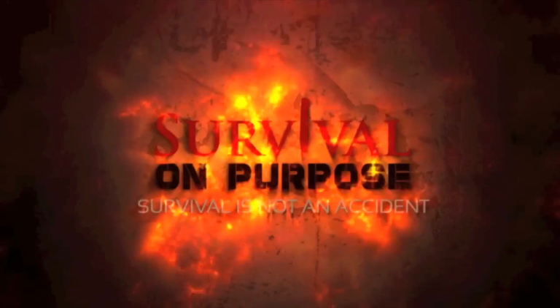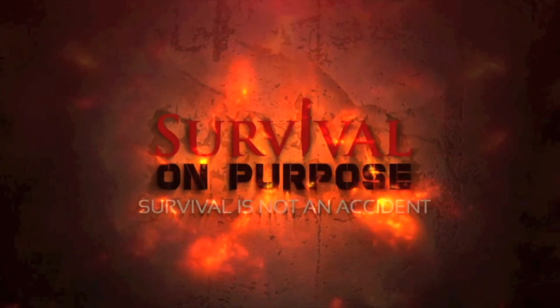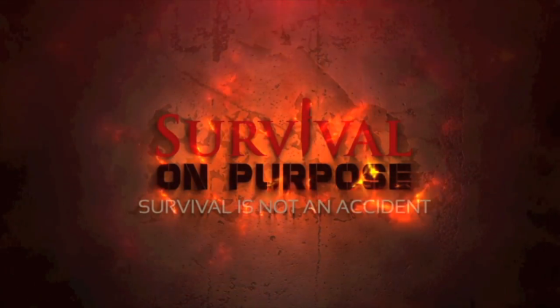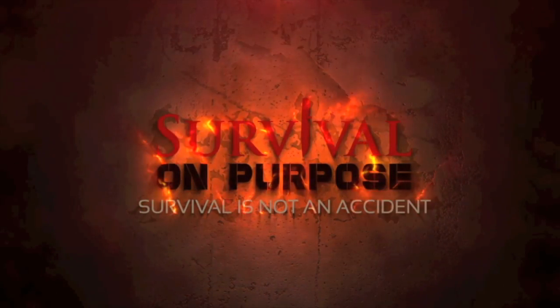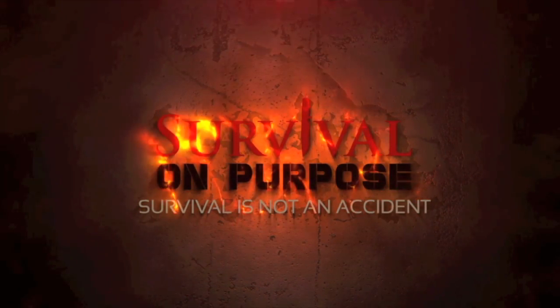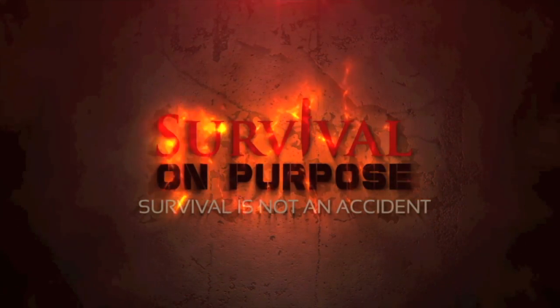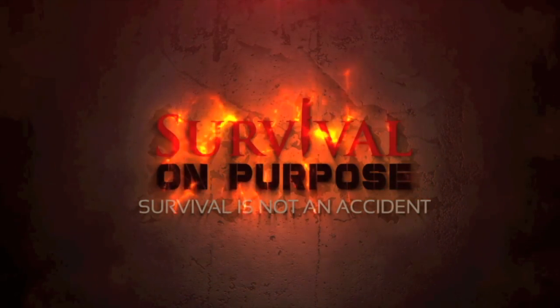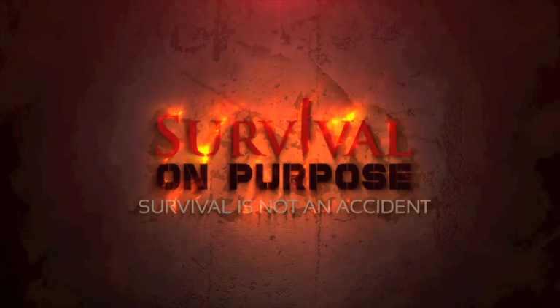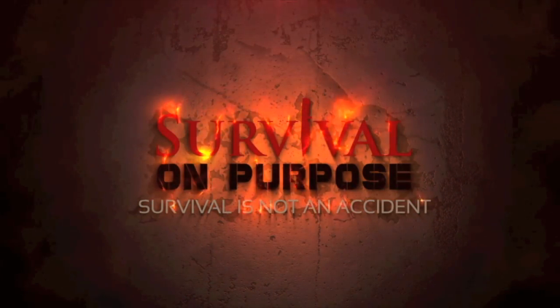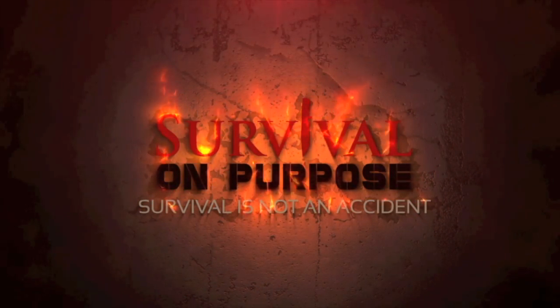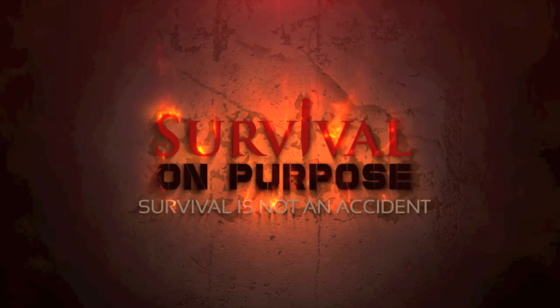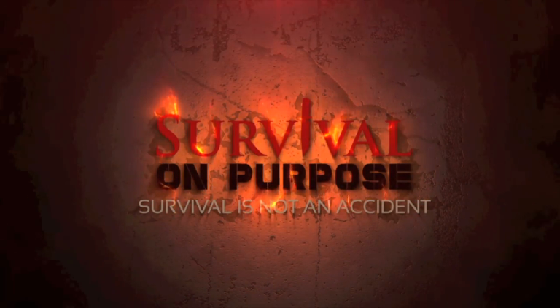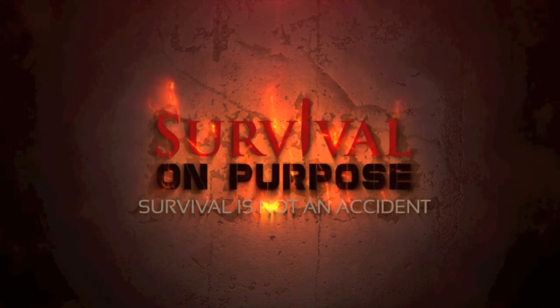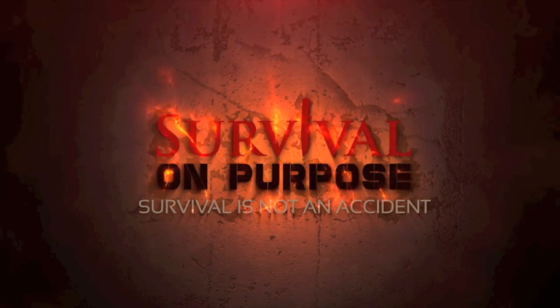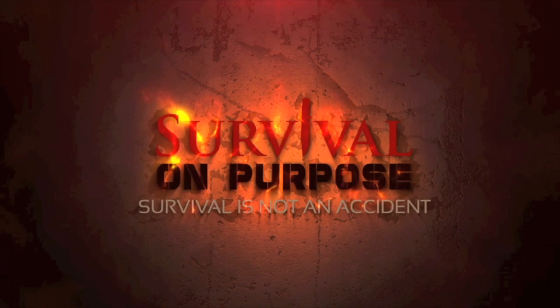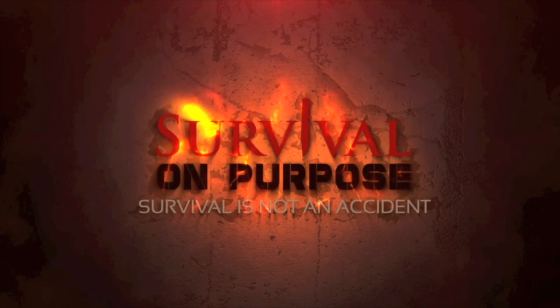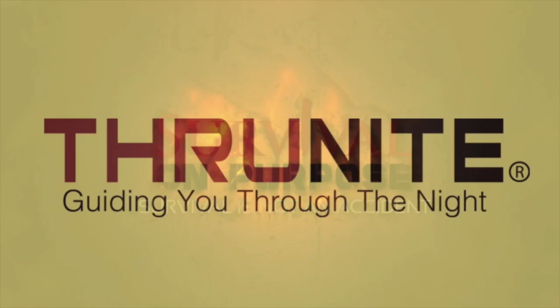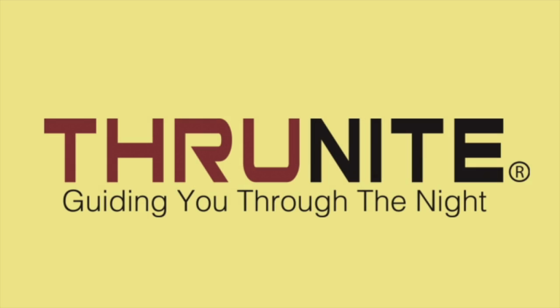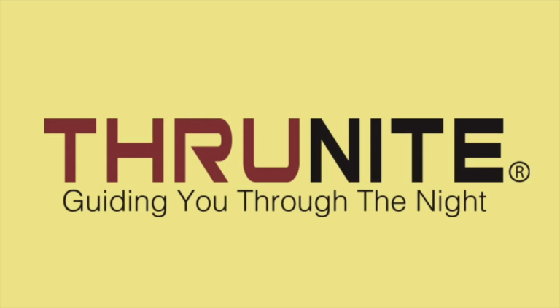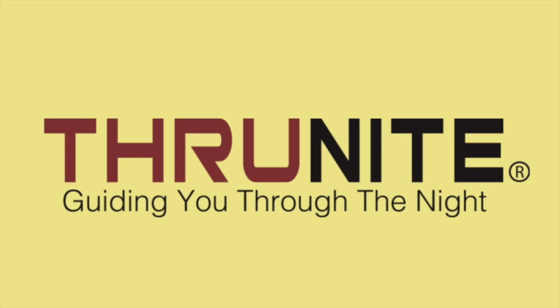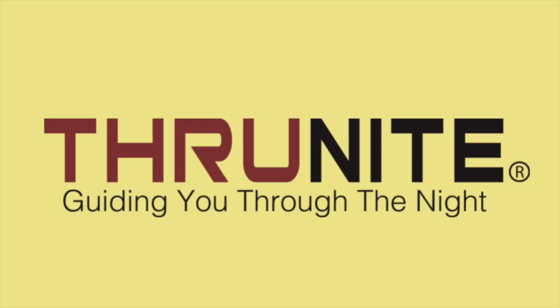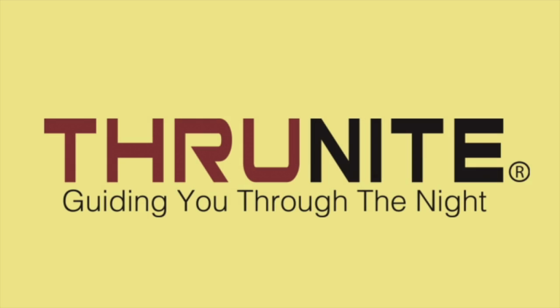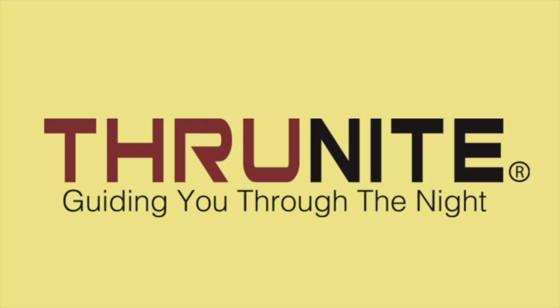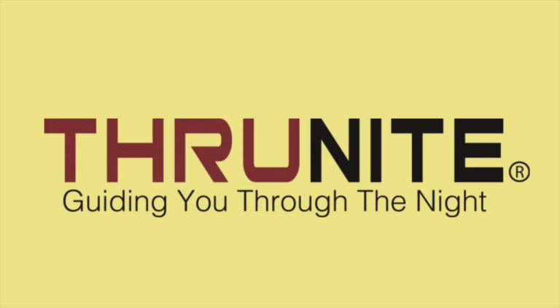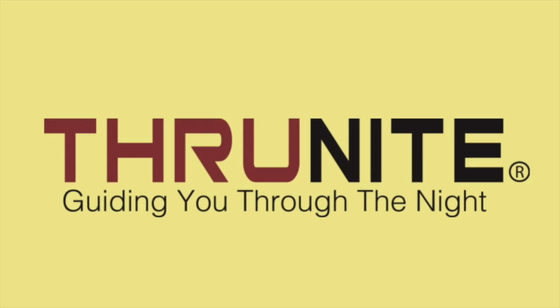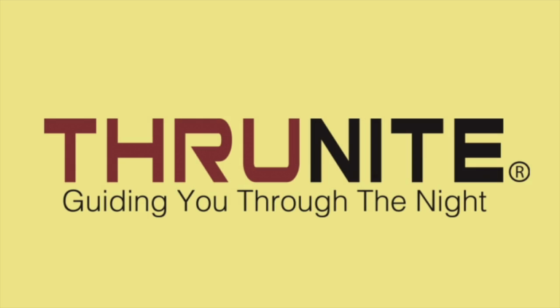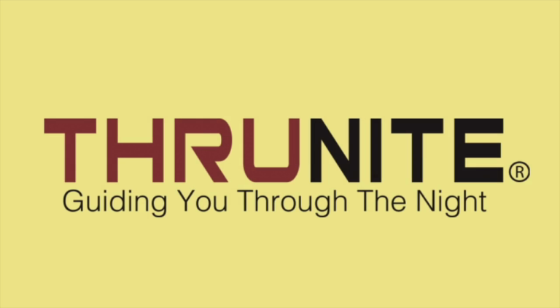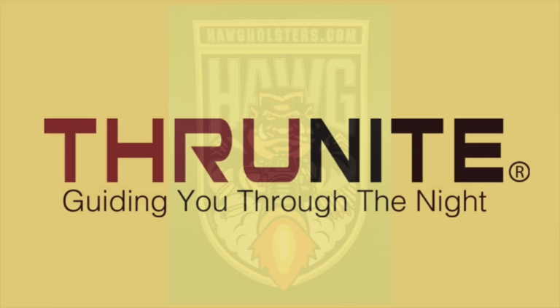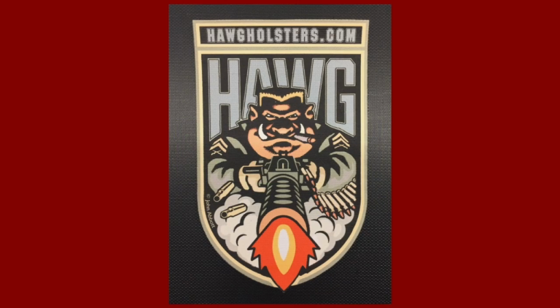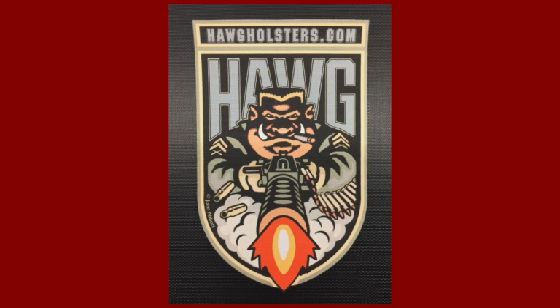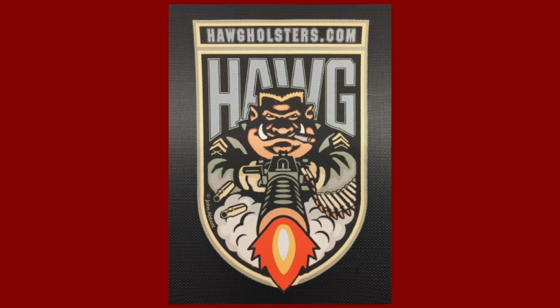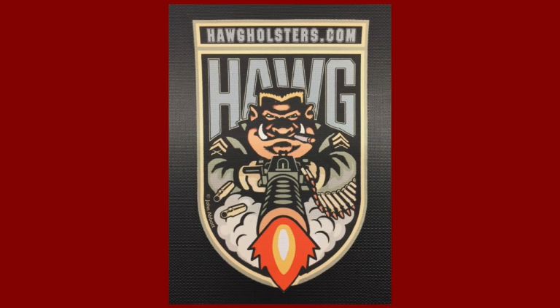The Survival On Purpose coverage of the 2017 SHOT Show is sponsored by ThruNight Flashlights and Hog Holsters.